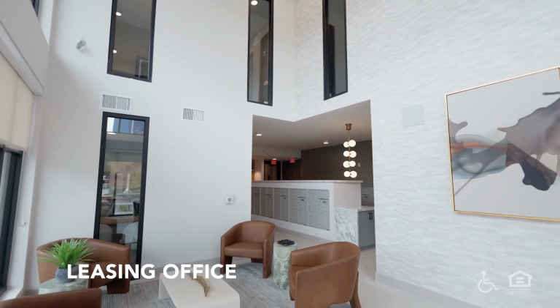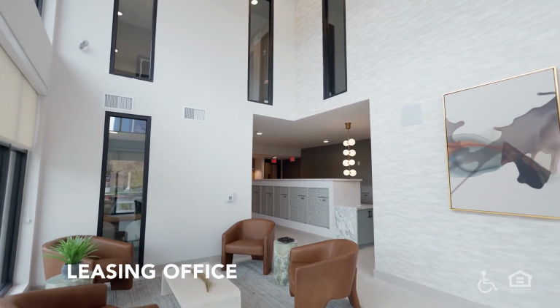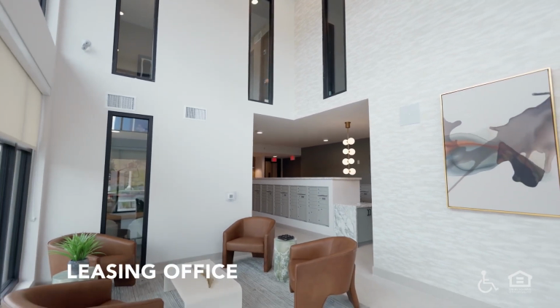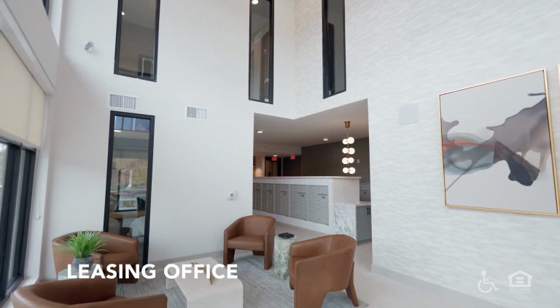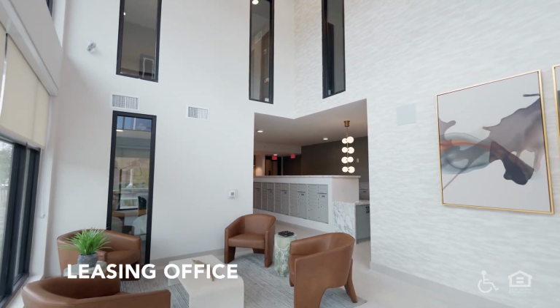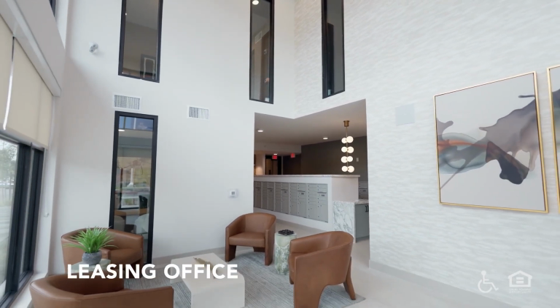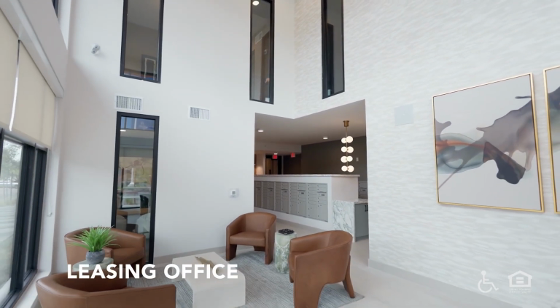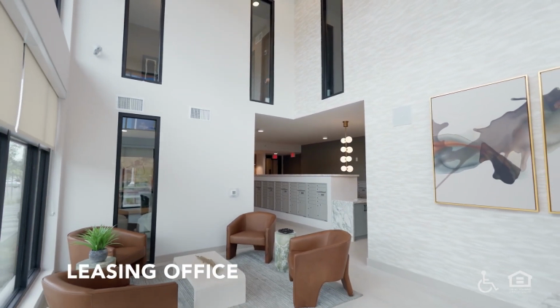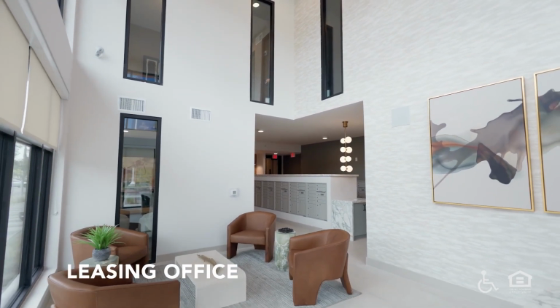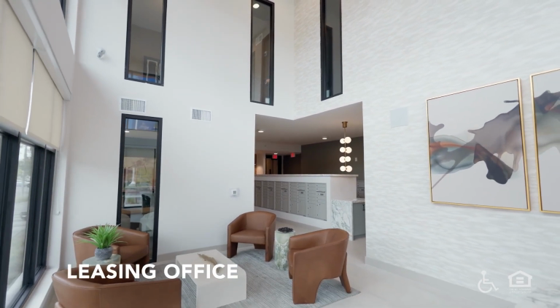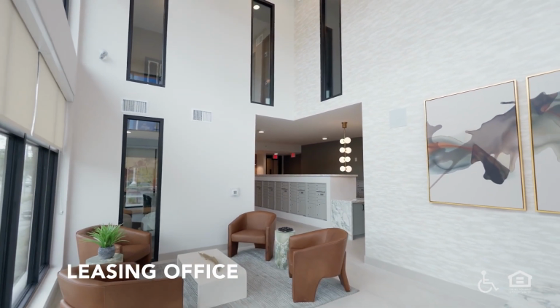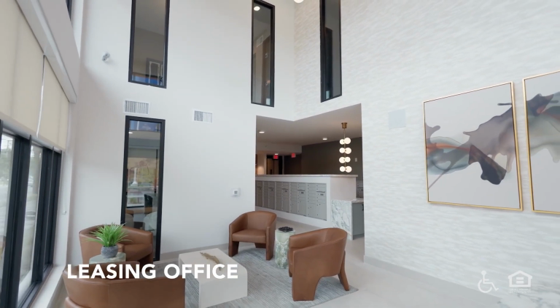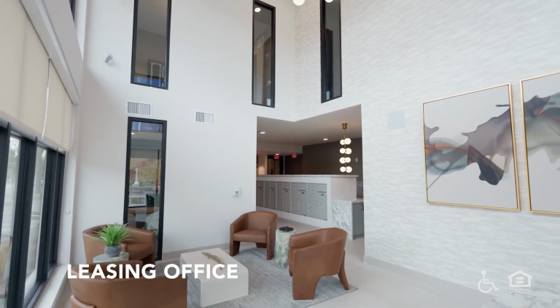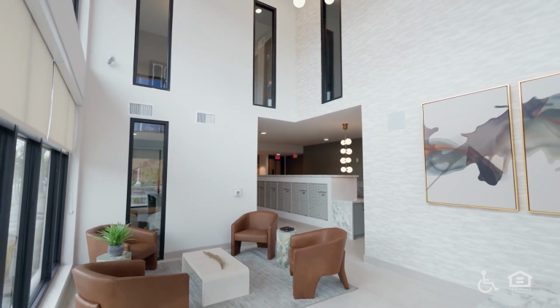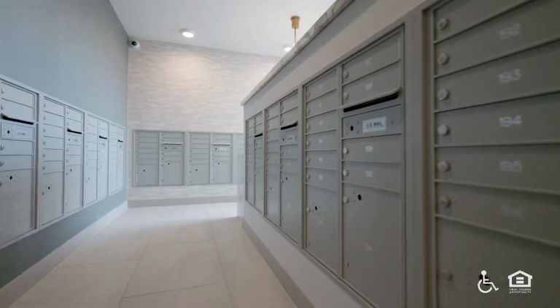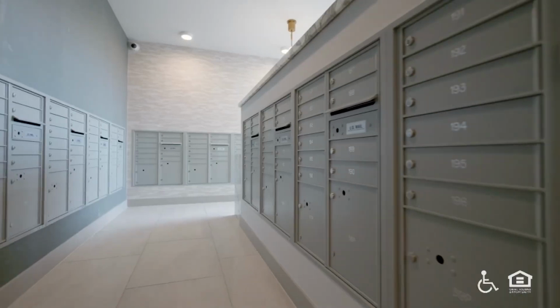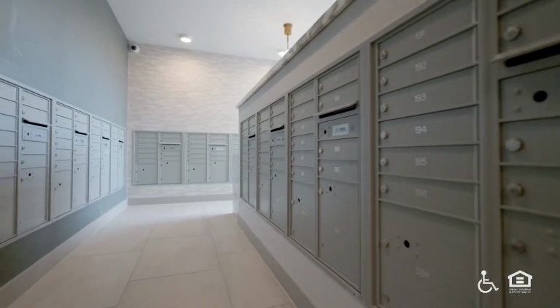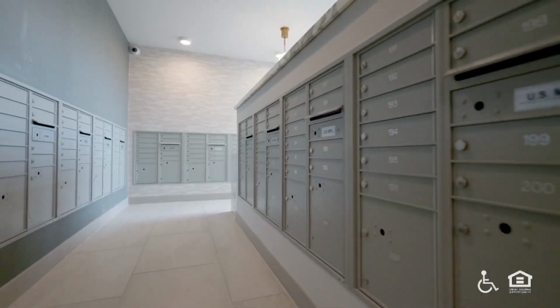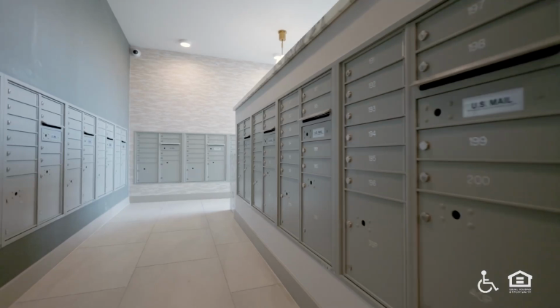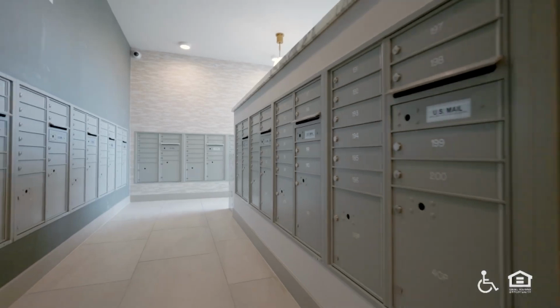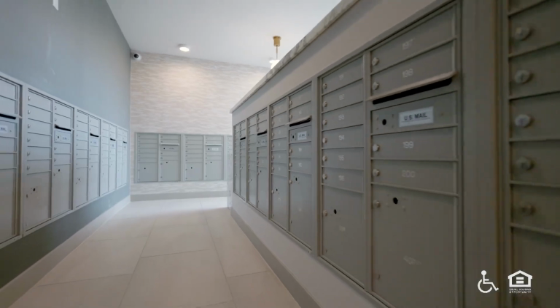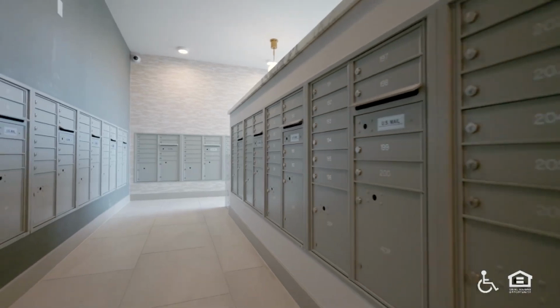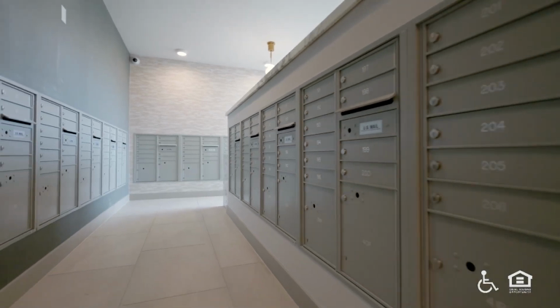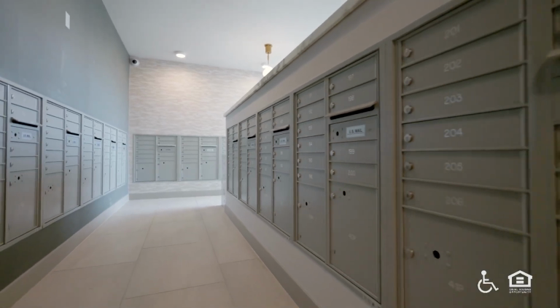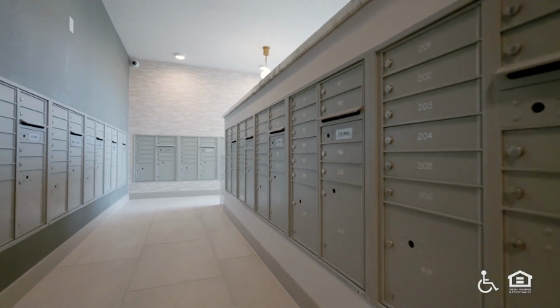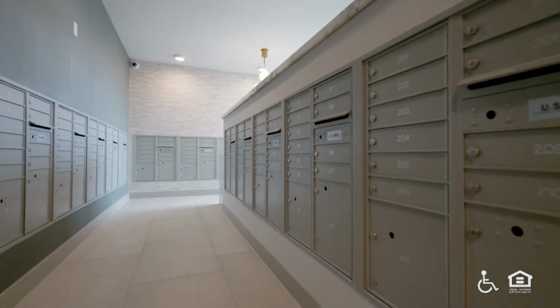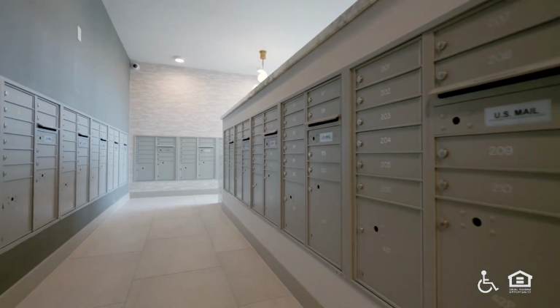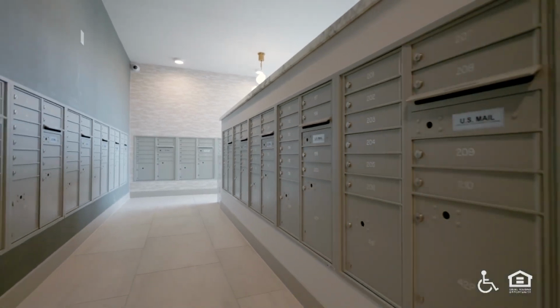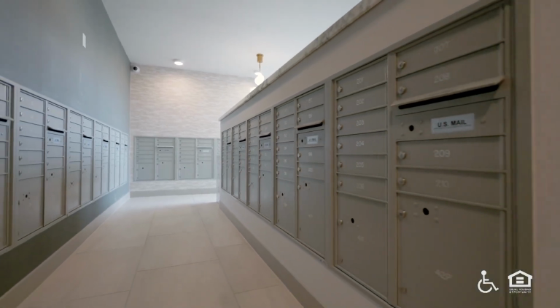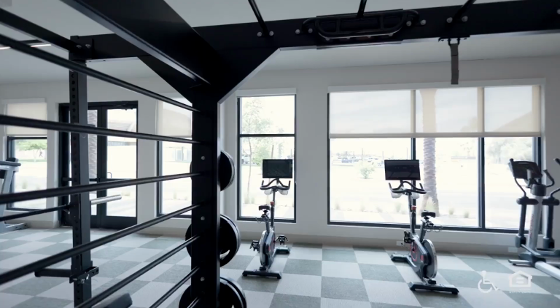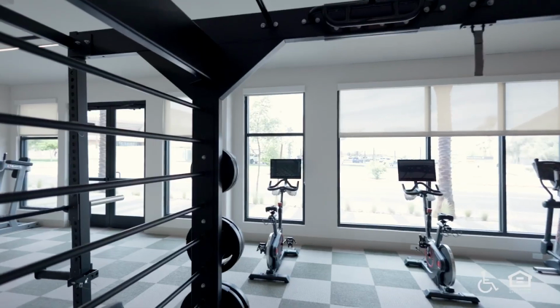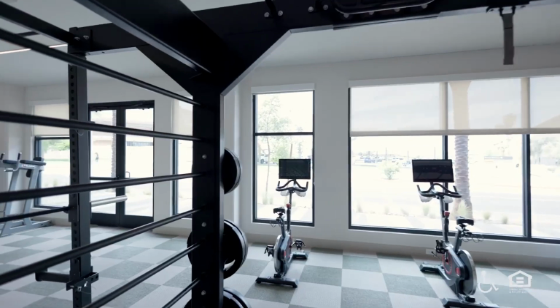Leasing office. An airy space with second-story tall windows. The mailroom long hall.